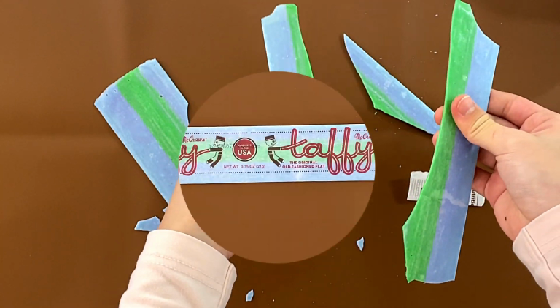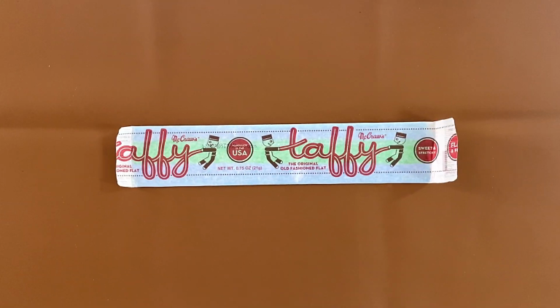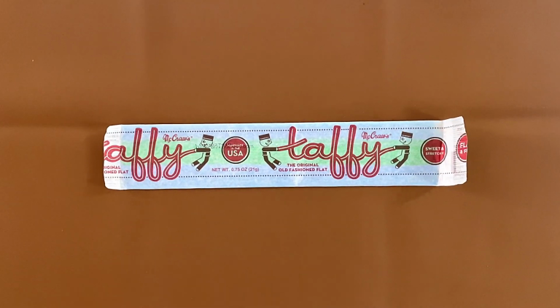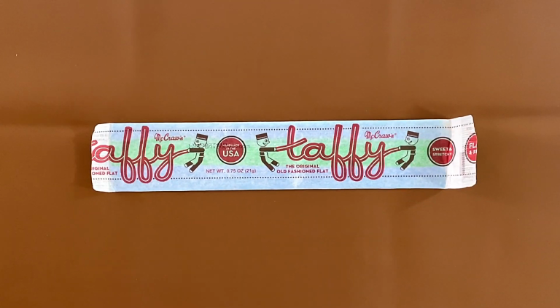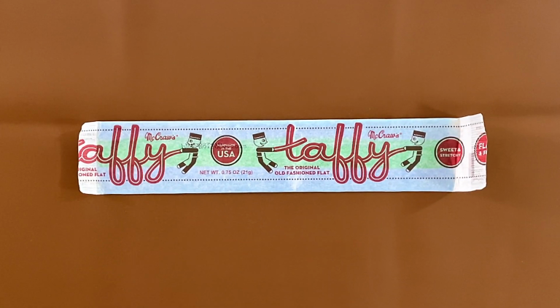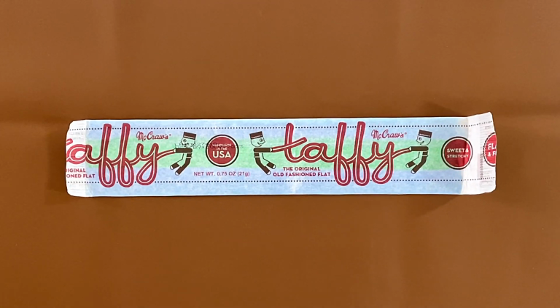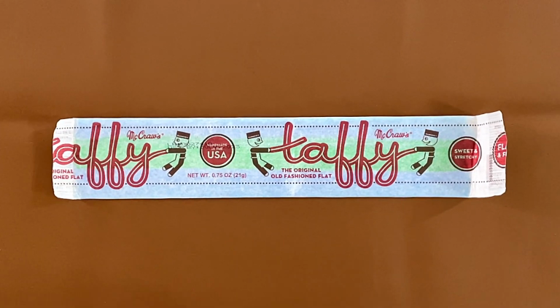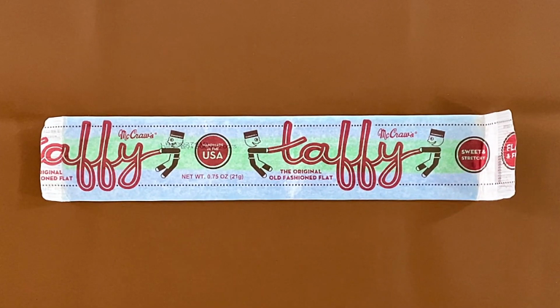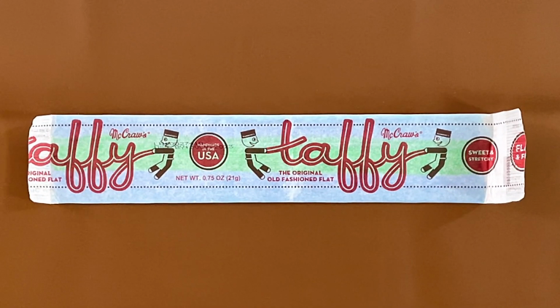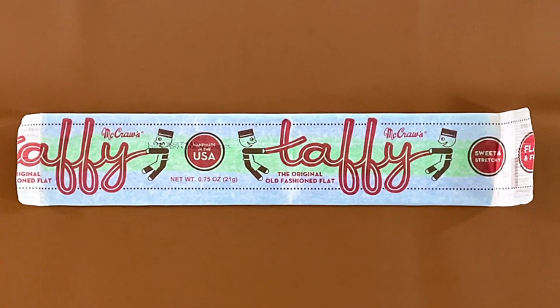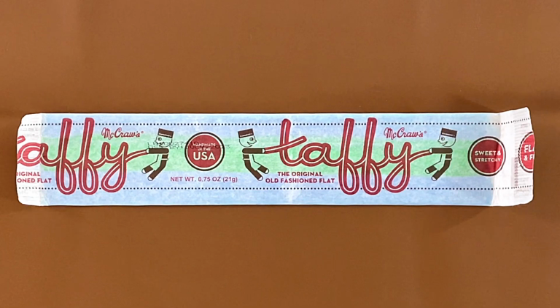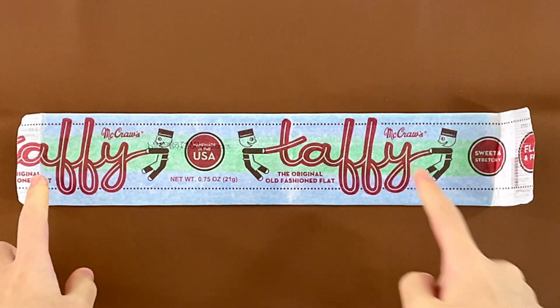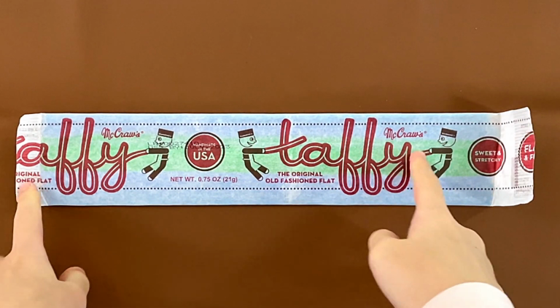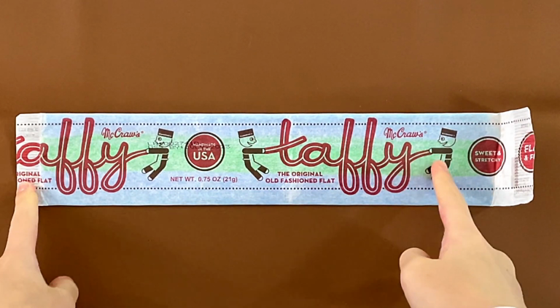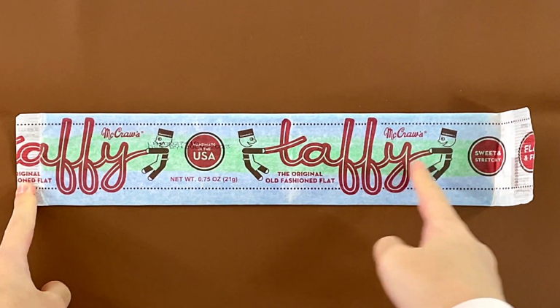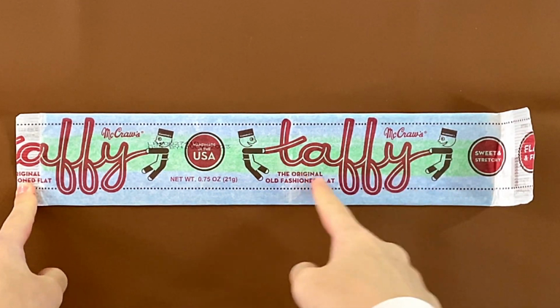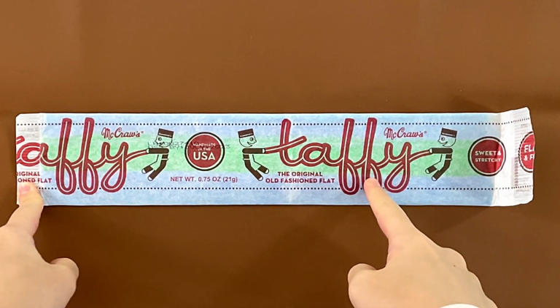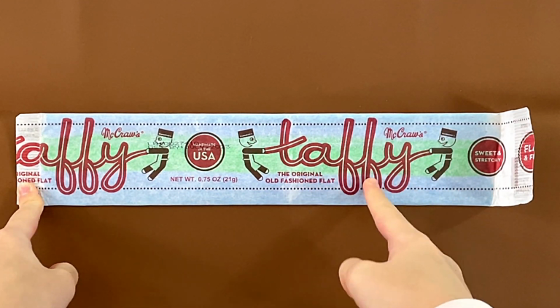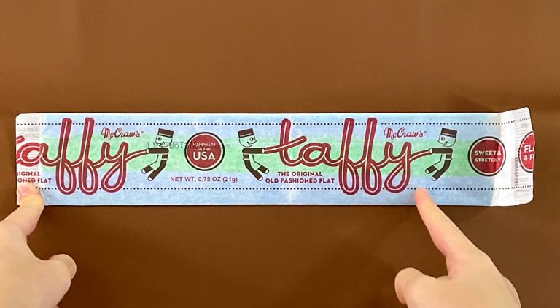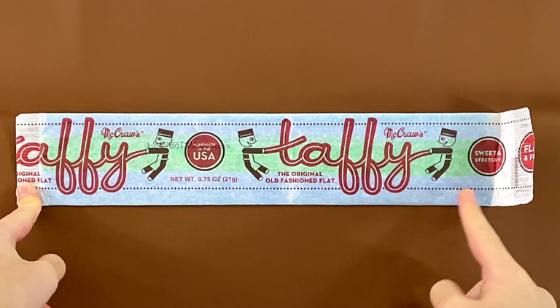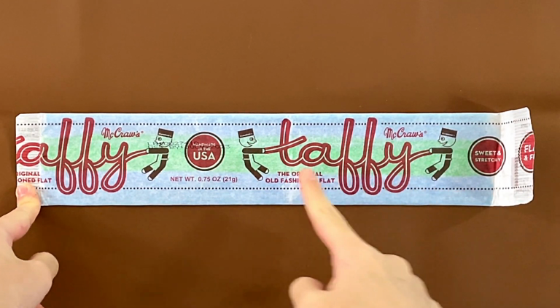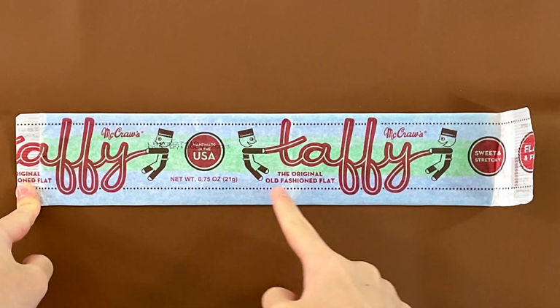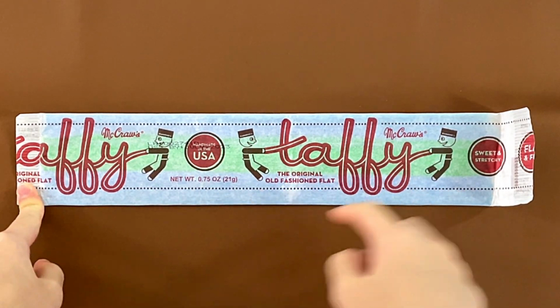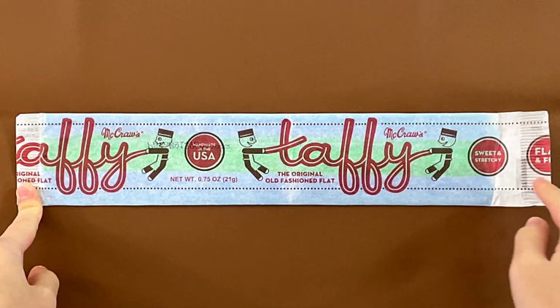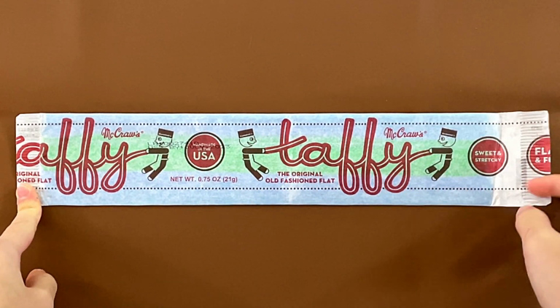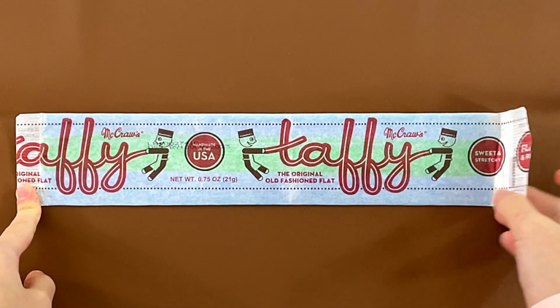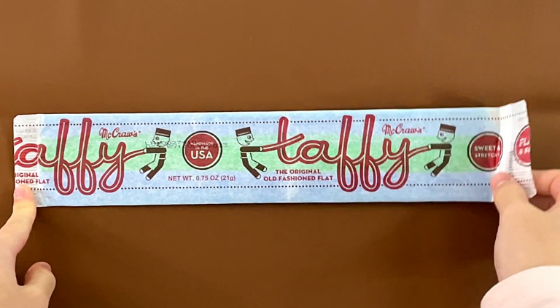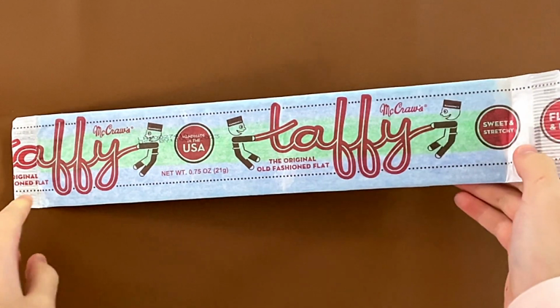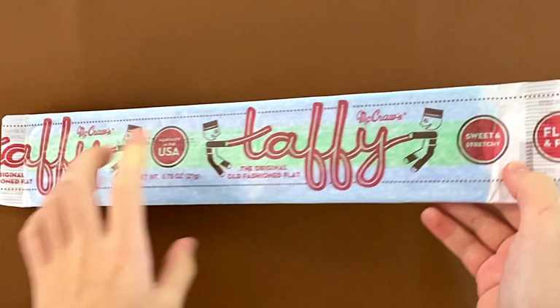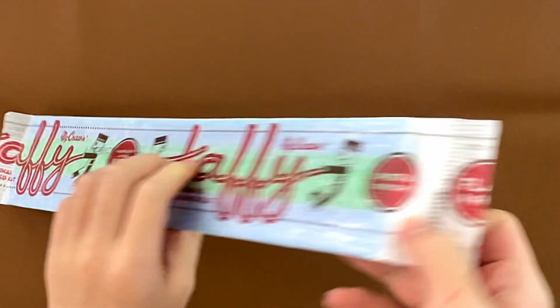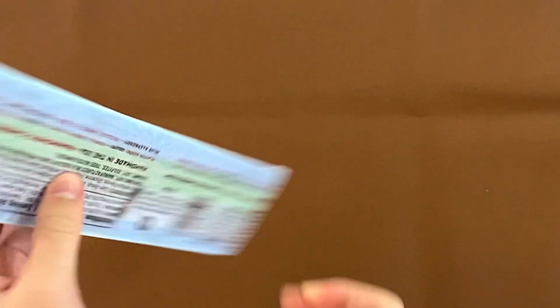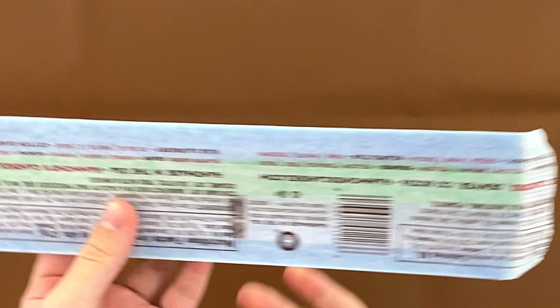Hello Tiny Reviewer friends. Today I'll be reviewing McCross Taffy, the original old-fashioned flat. Handmade in the USA.